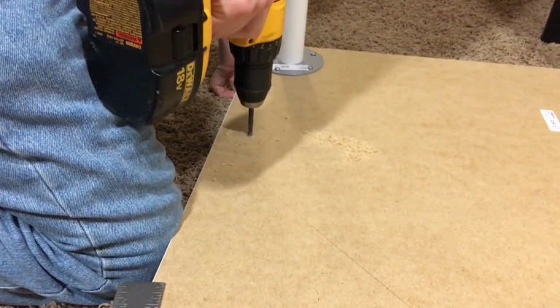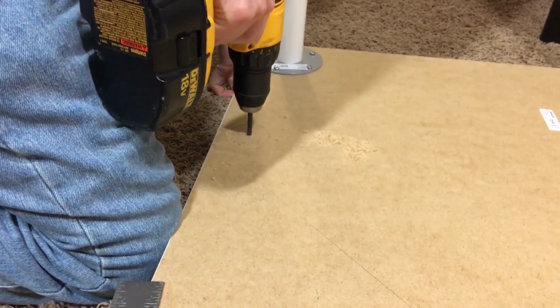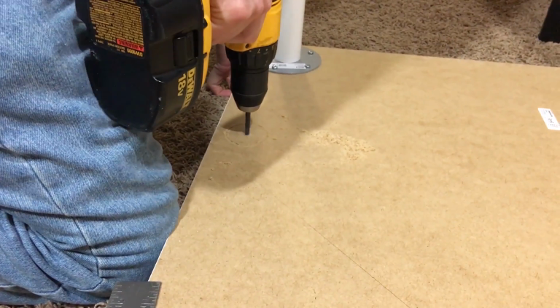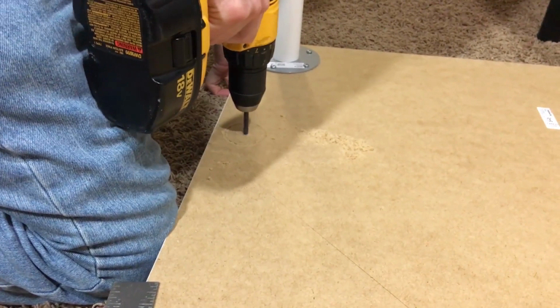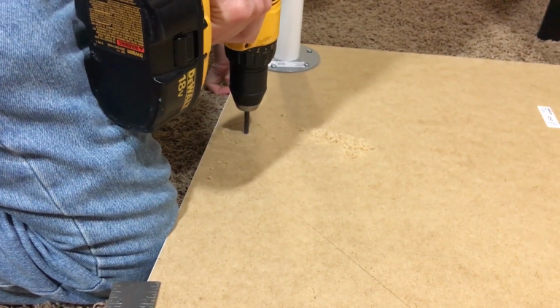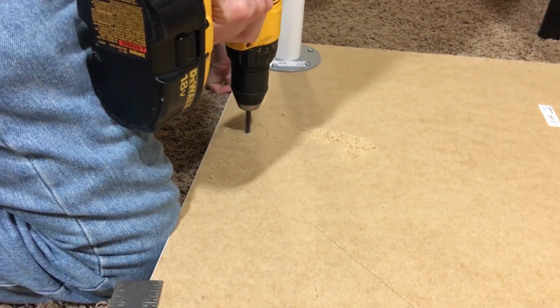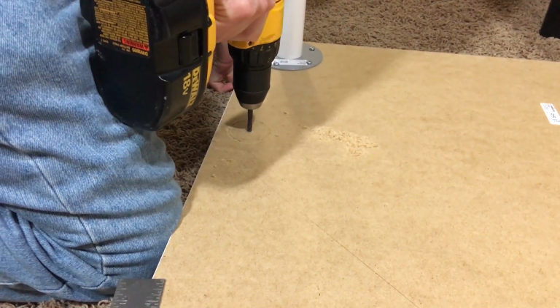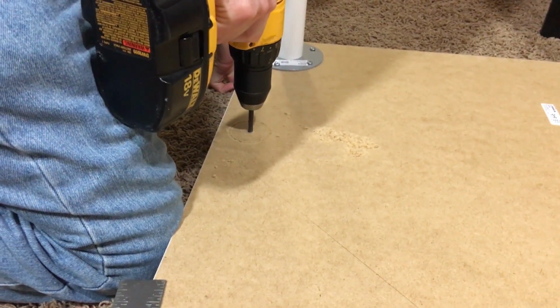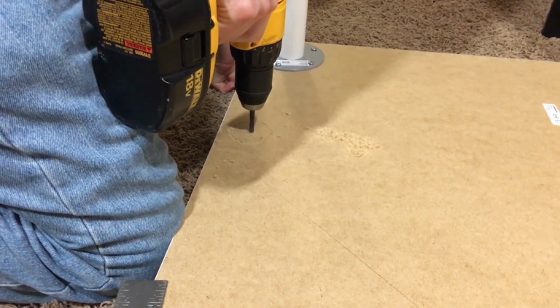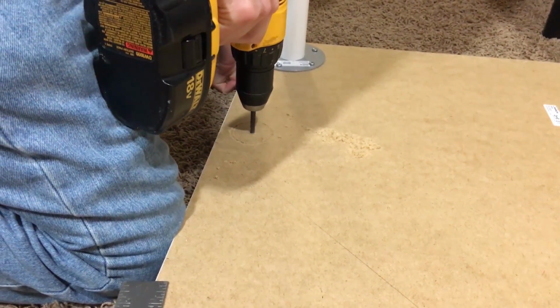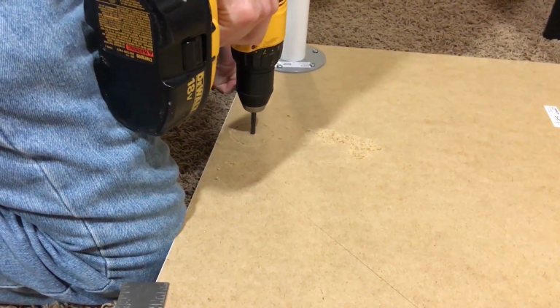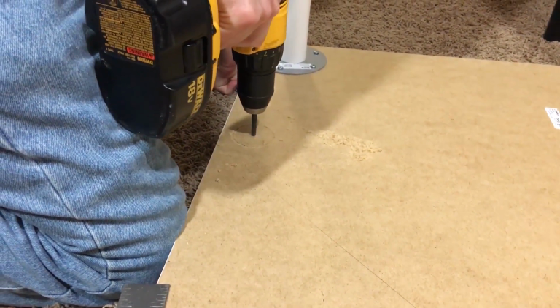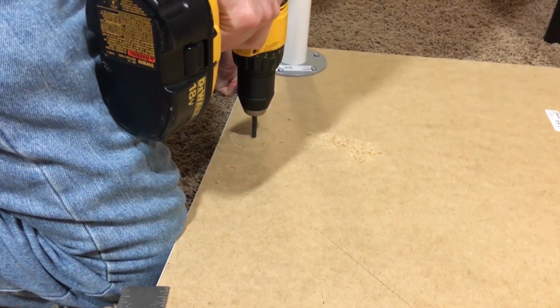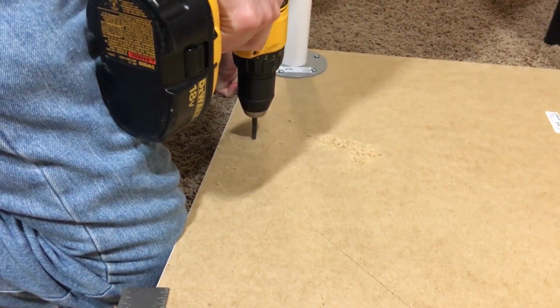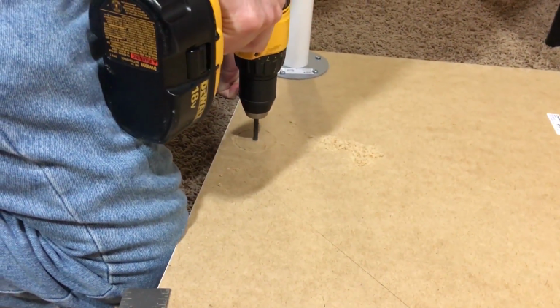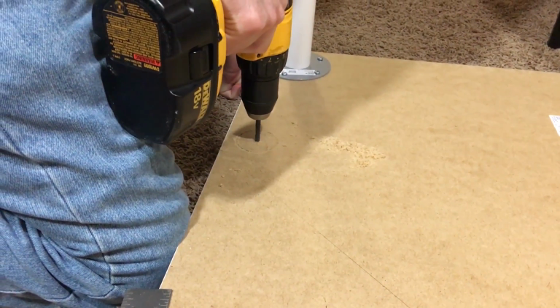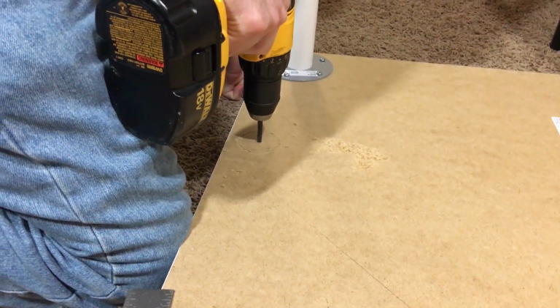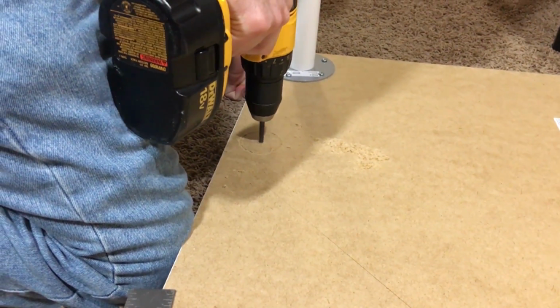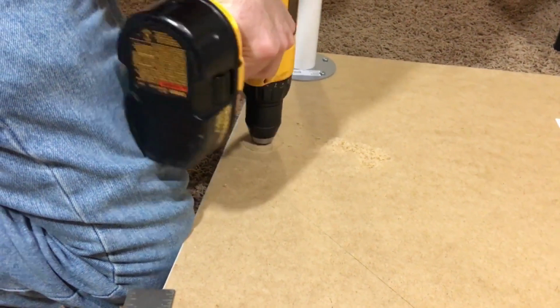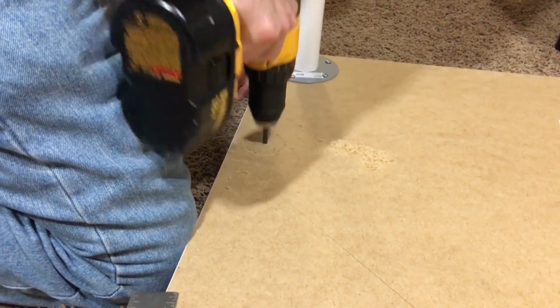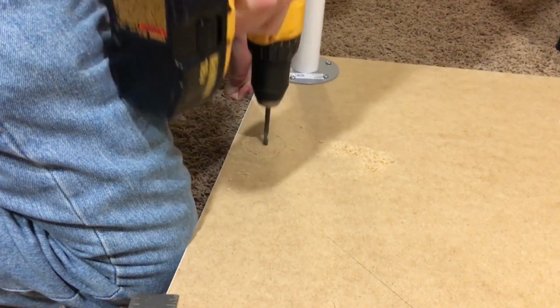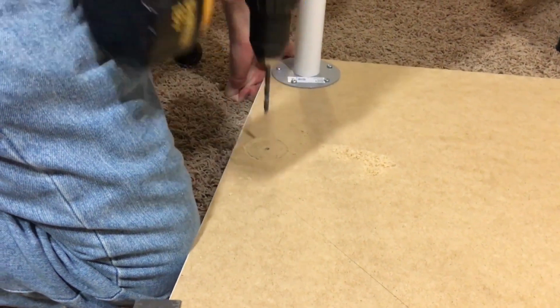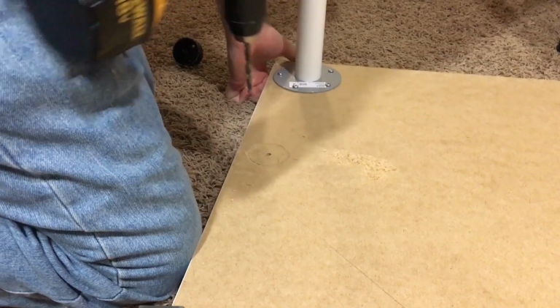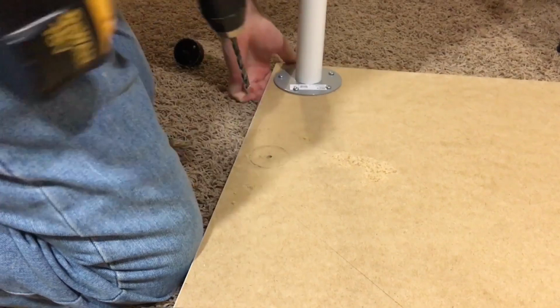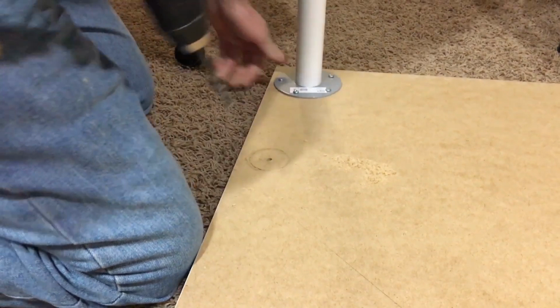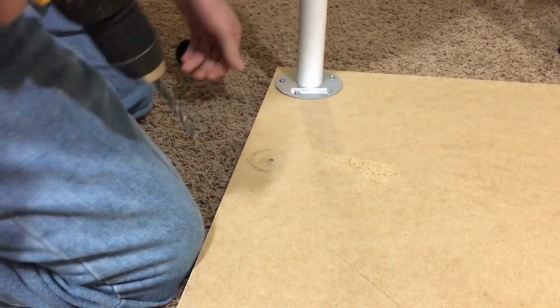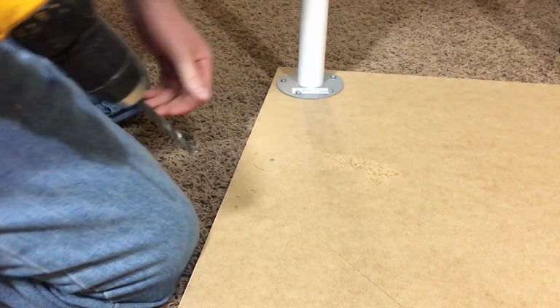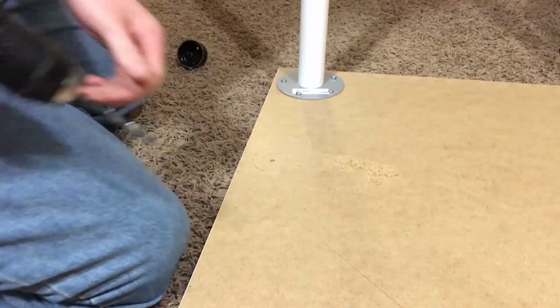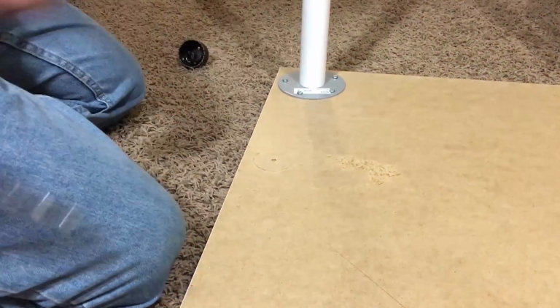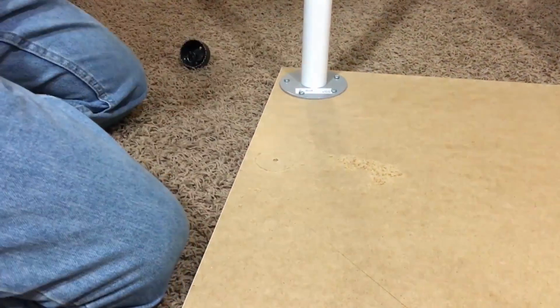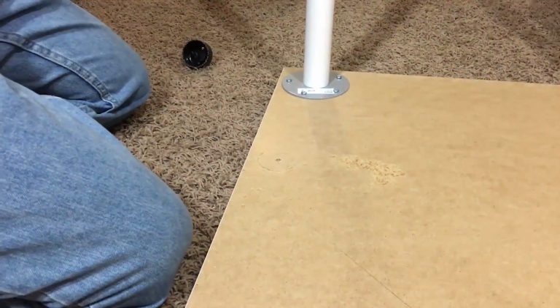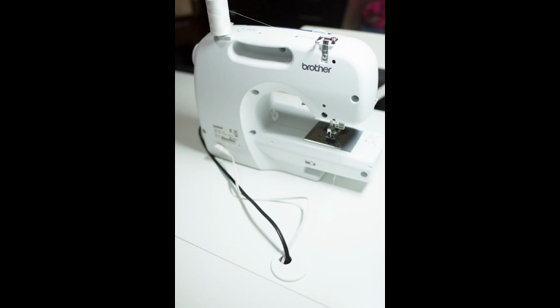Other than that, all you need to do is add the desk grommet, and you can find those on Amazon for less than $5.